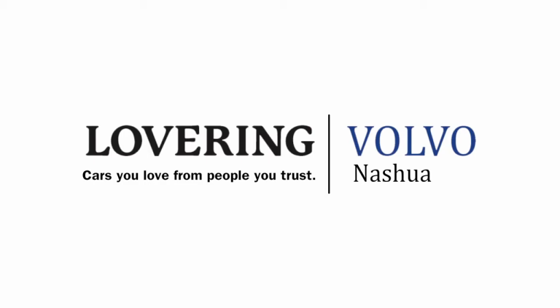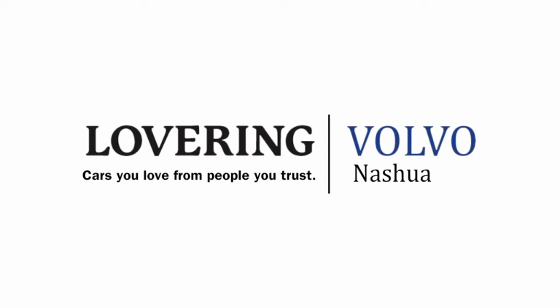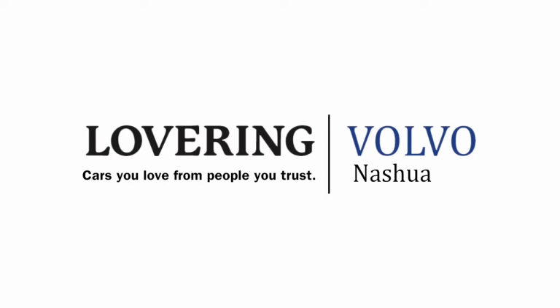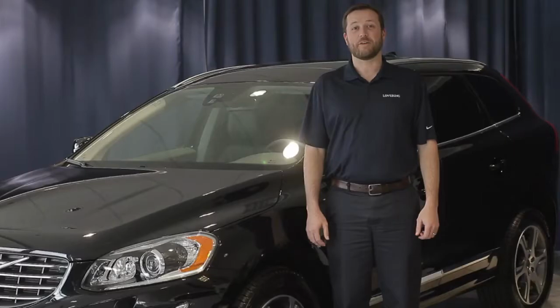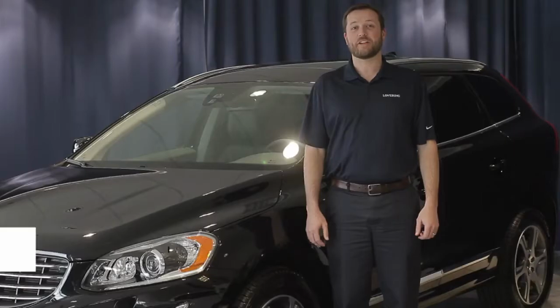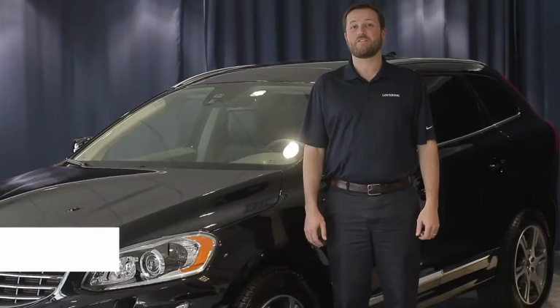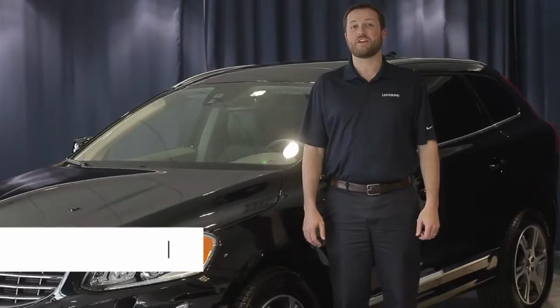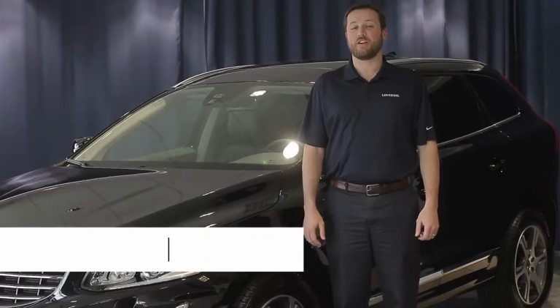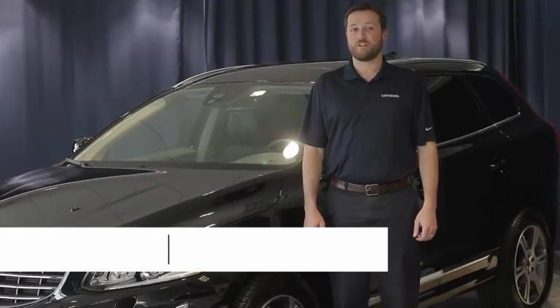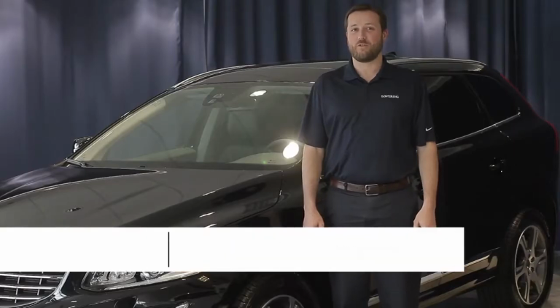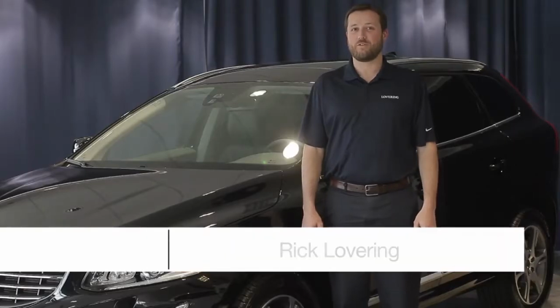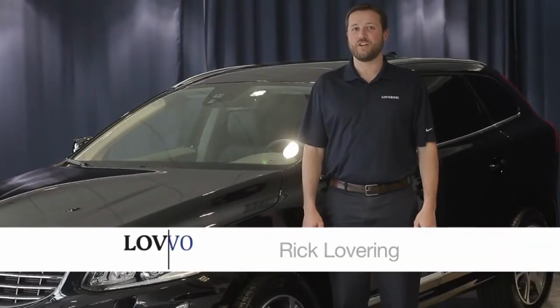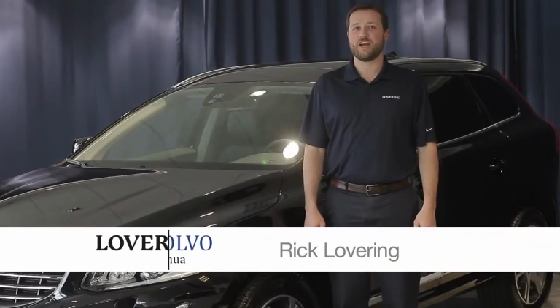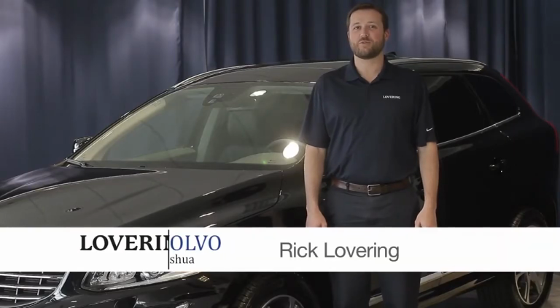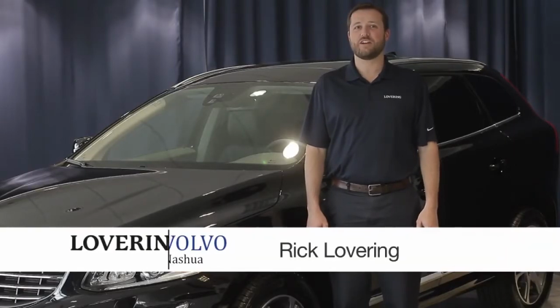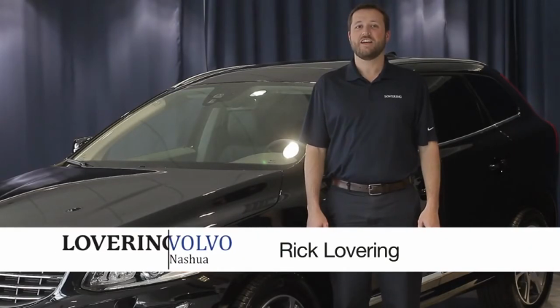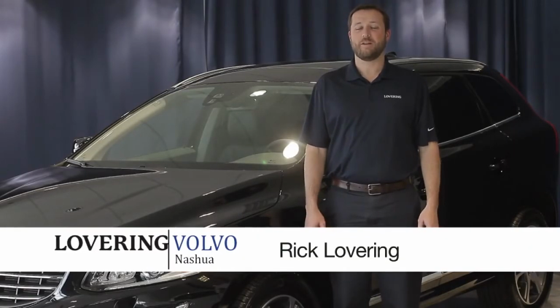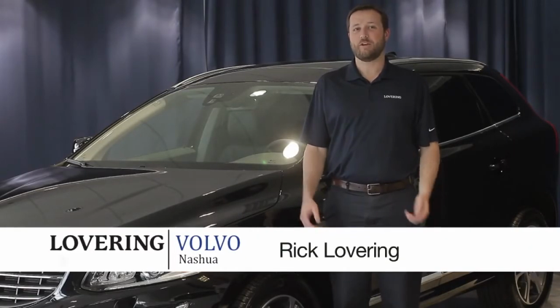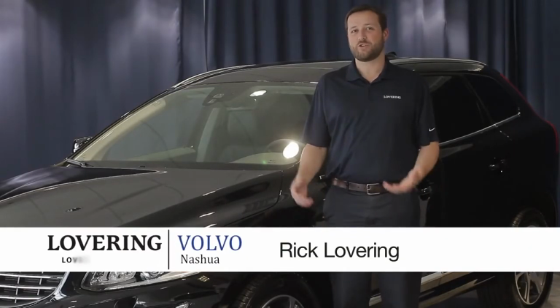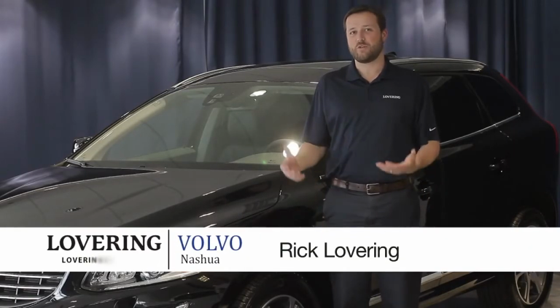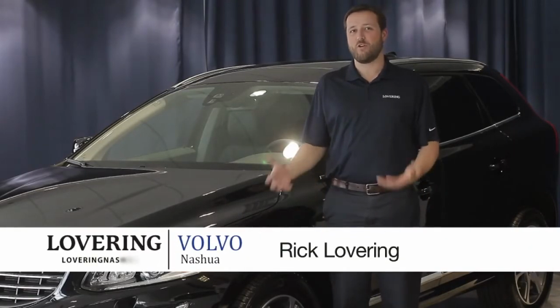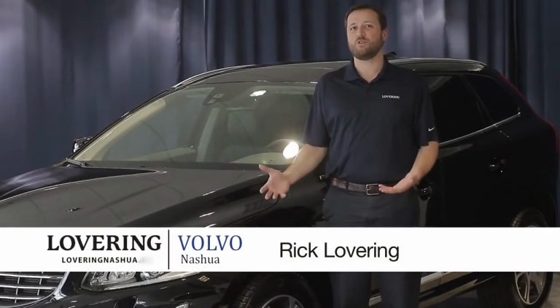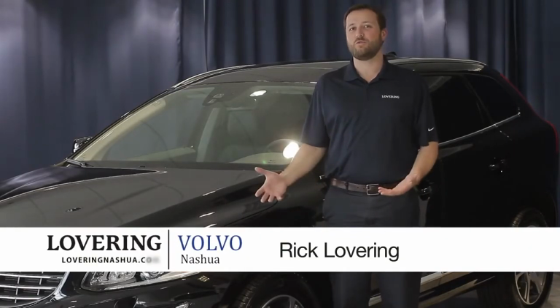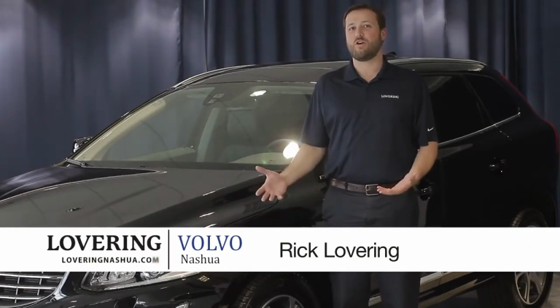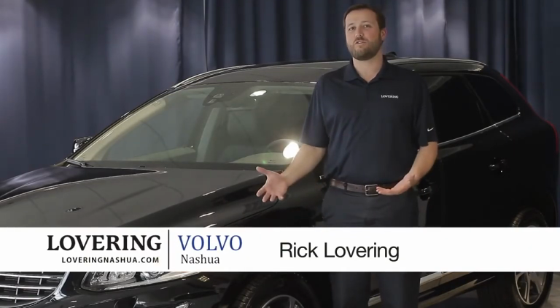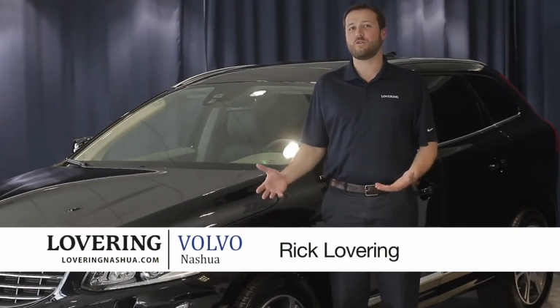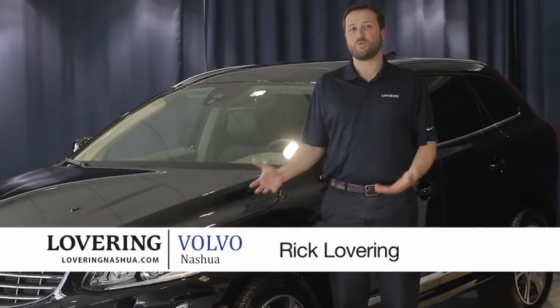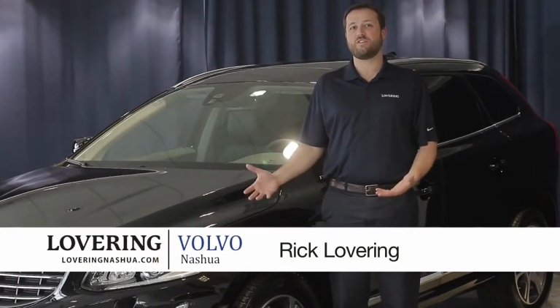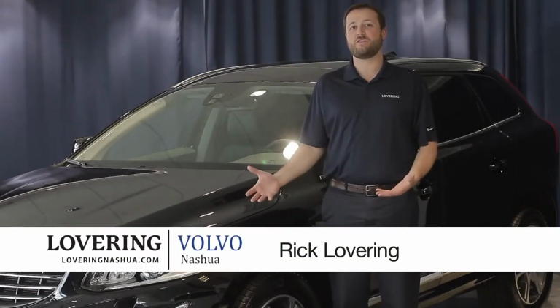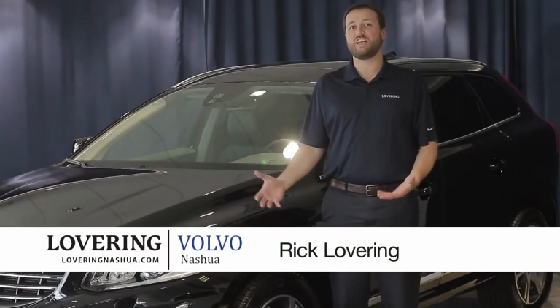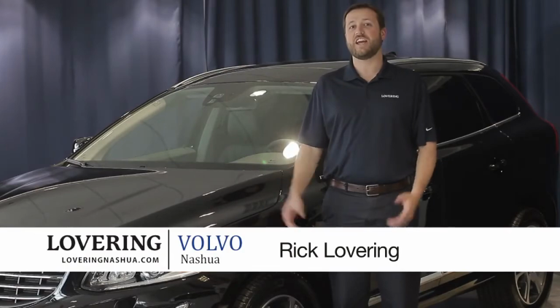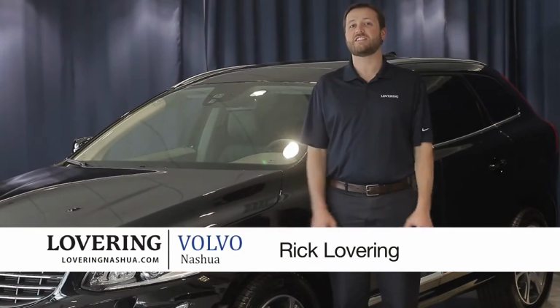Hi, I'm Rick Lovering of Lovering Volvo in Nashua, and I'm here to show you the all-new 2015 Volvo XC60.